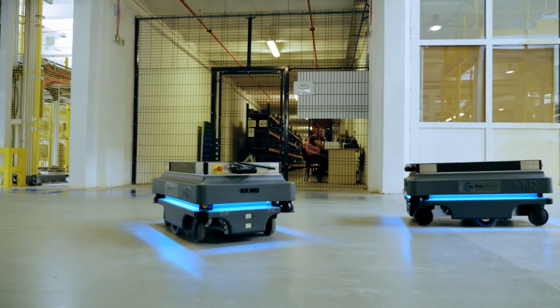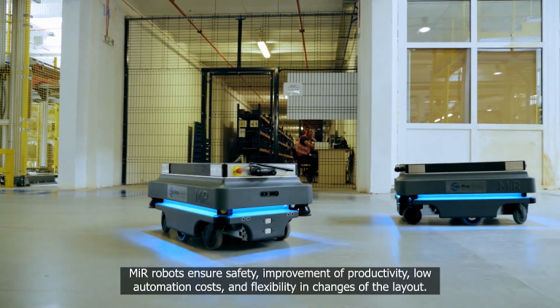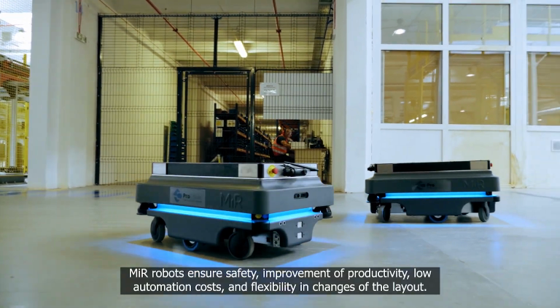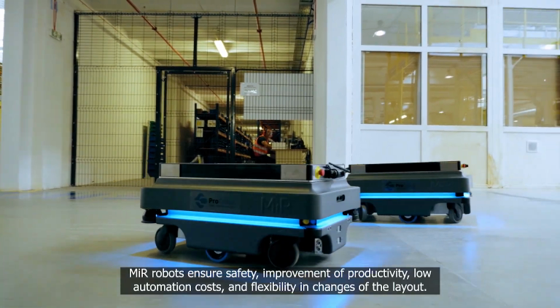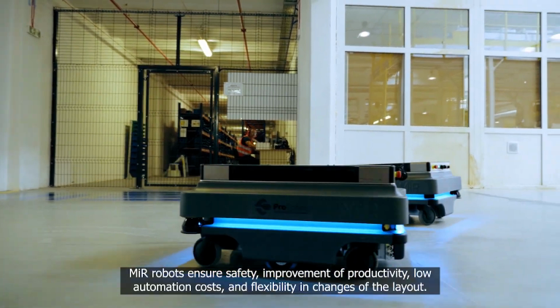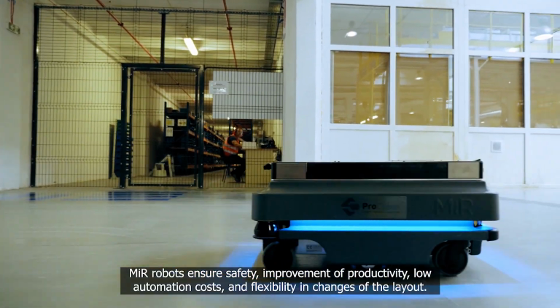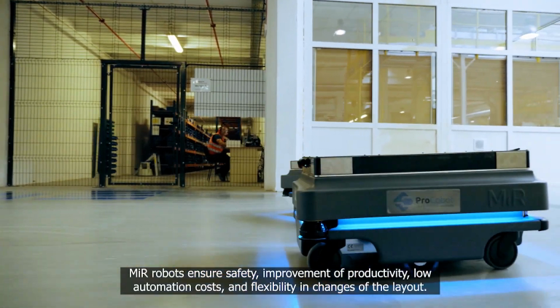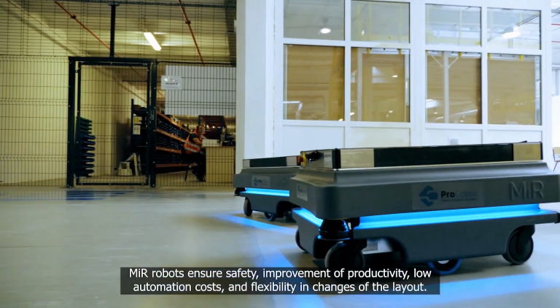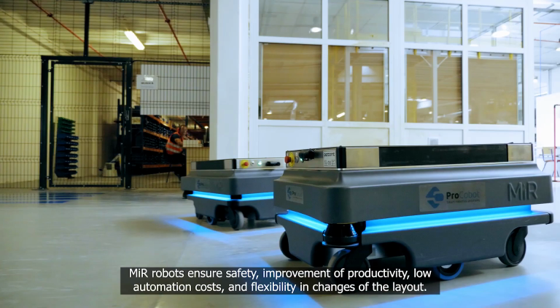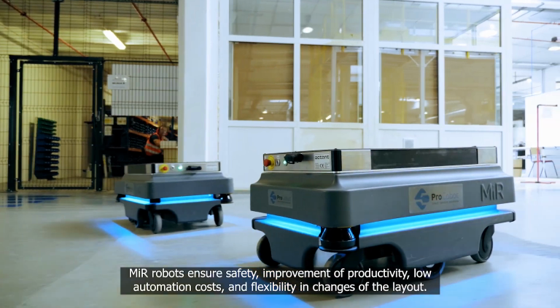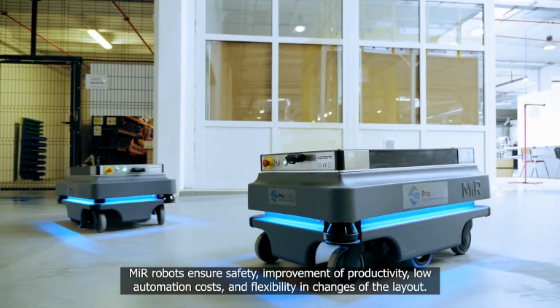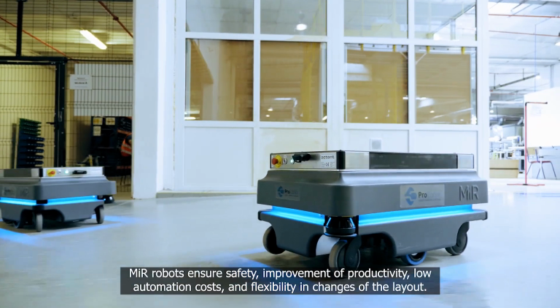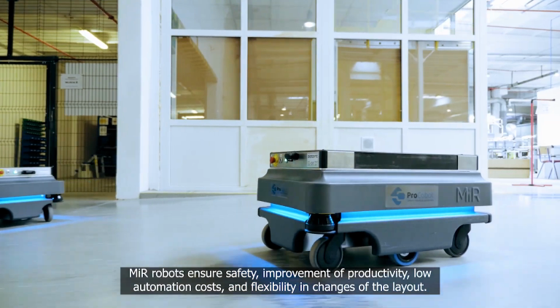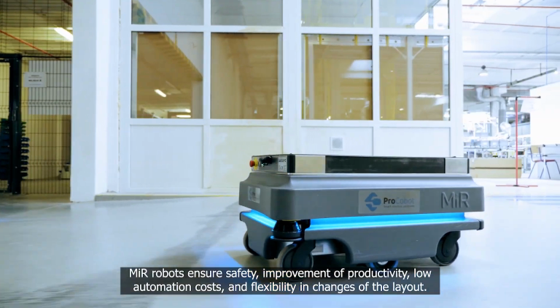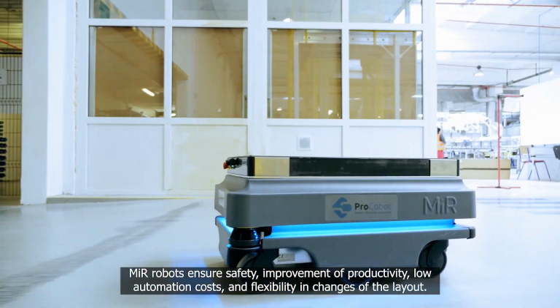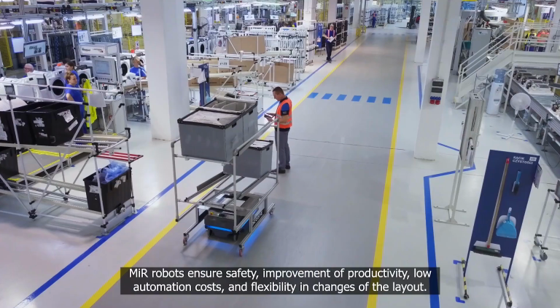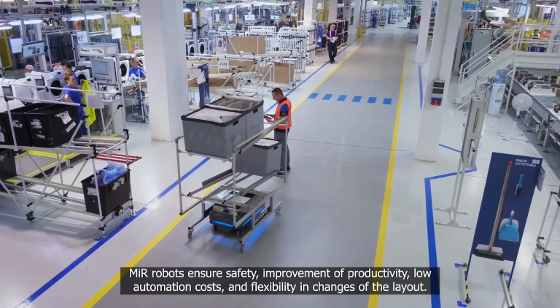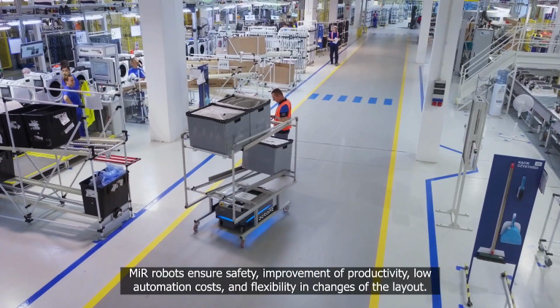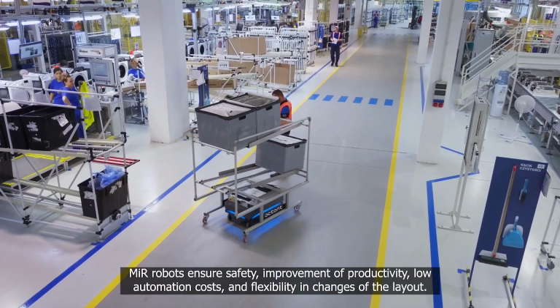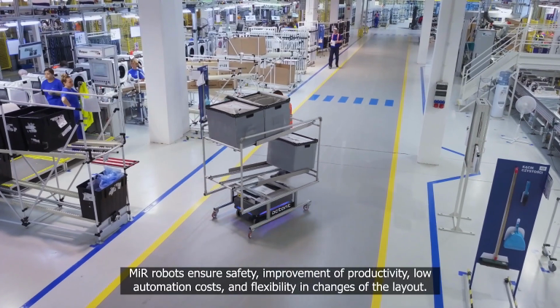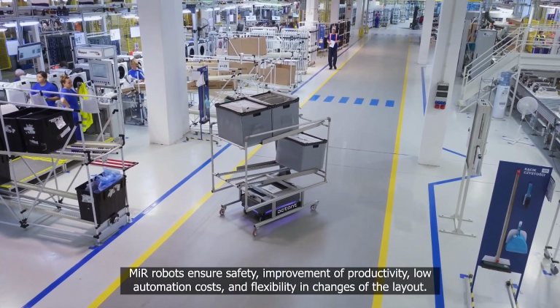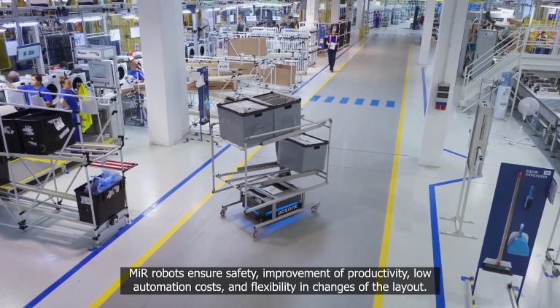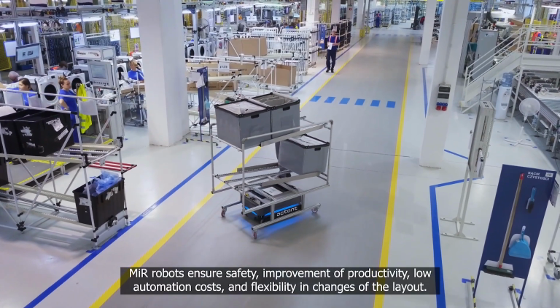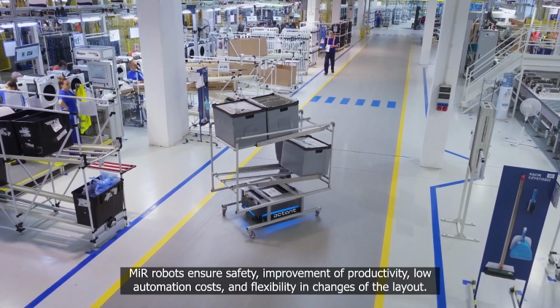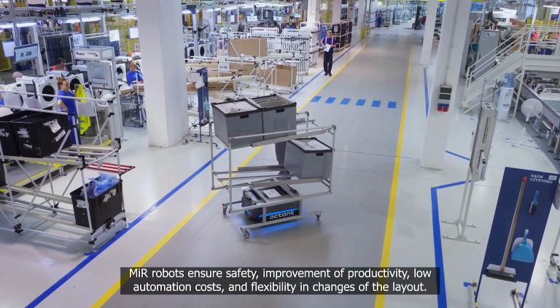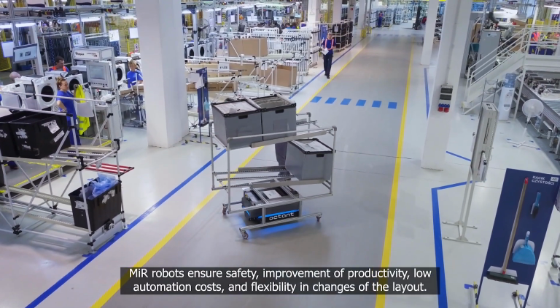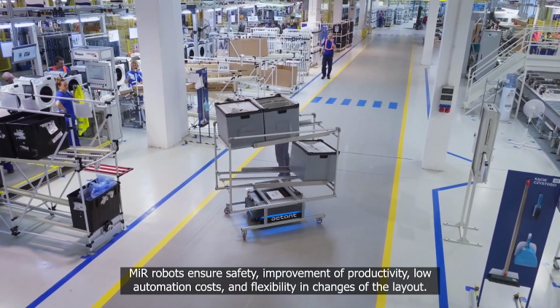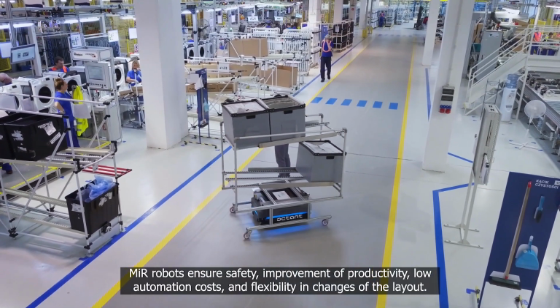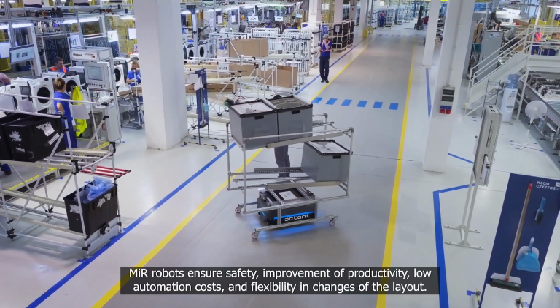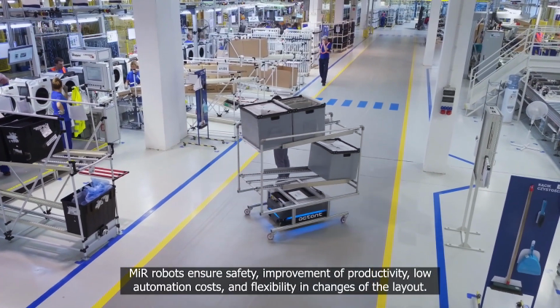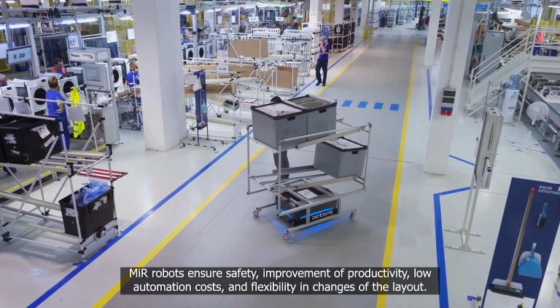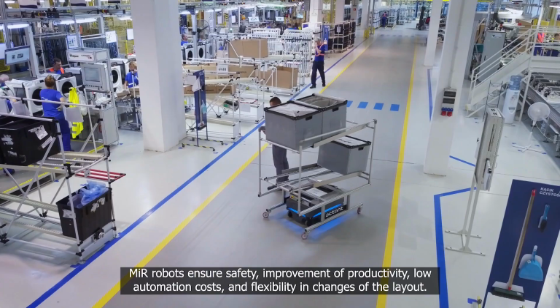MIR robots ensure safety, improvement of productivity, low automation costs, and flexibility in changes of the layout.